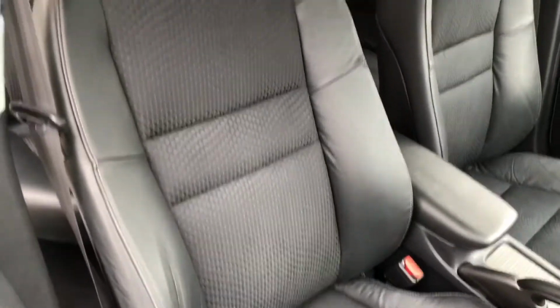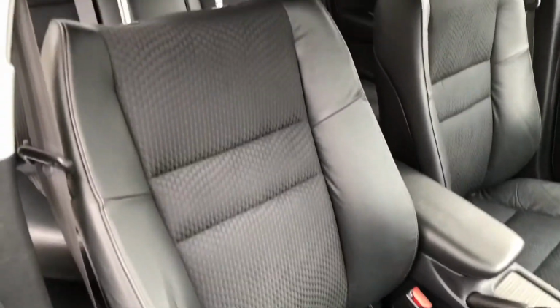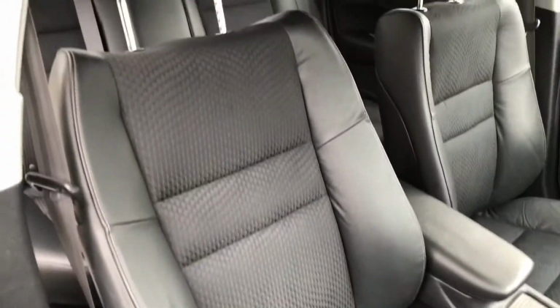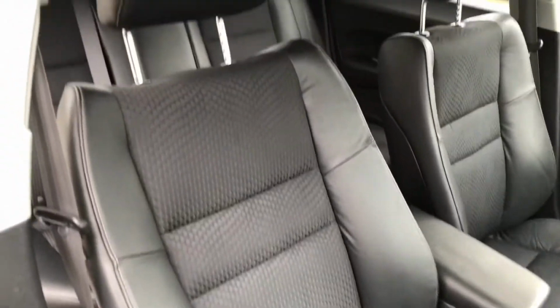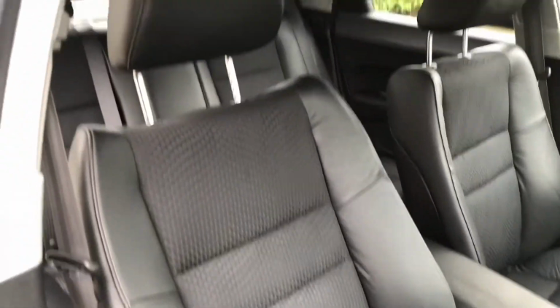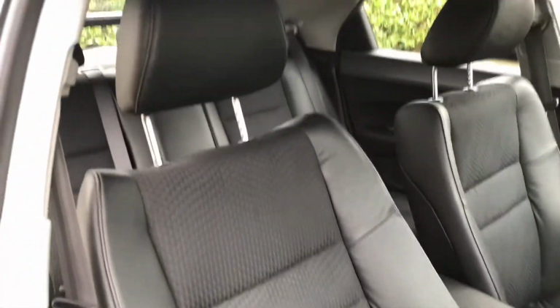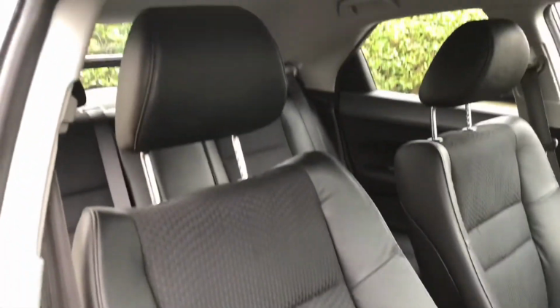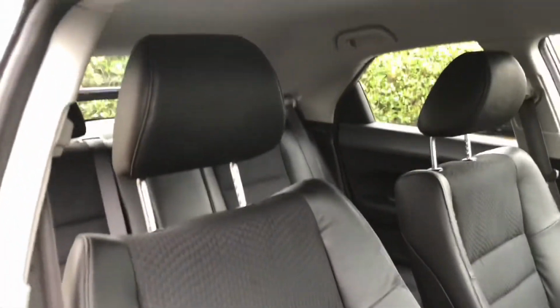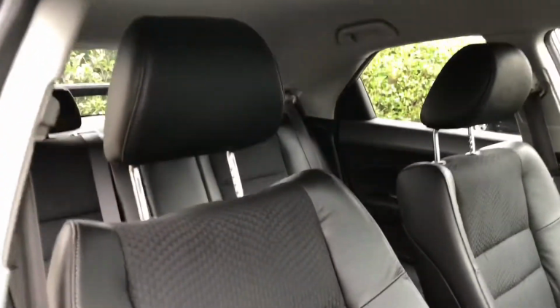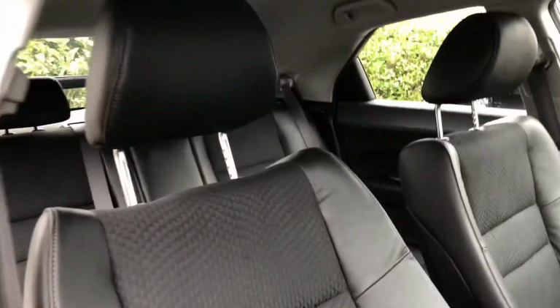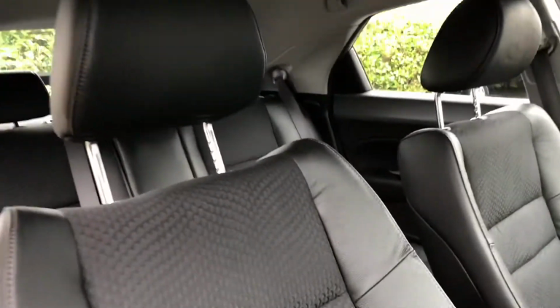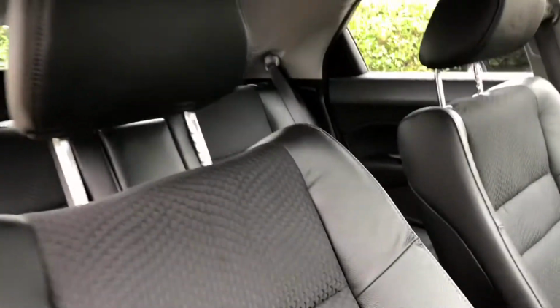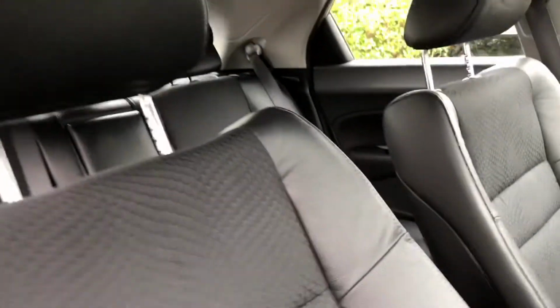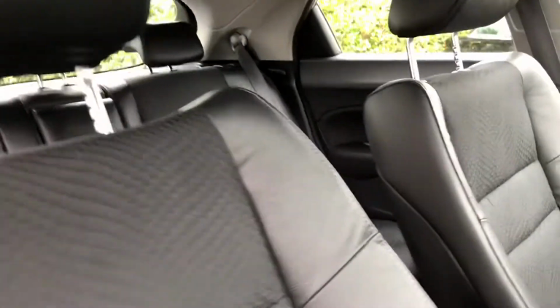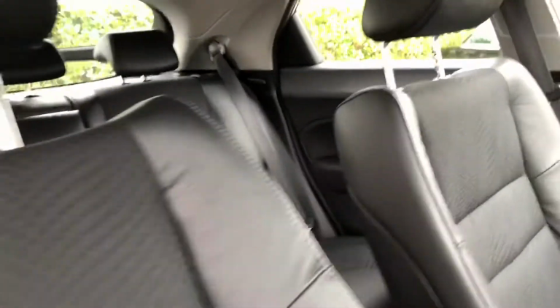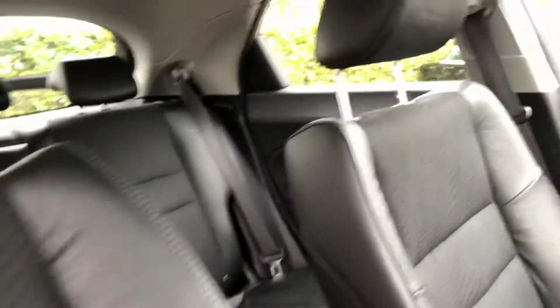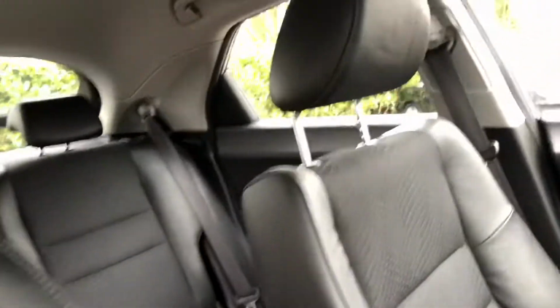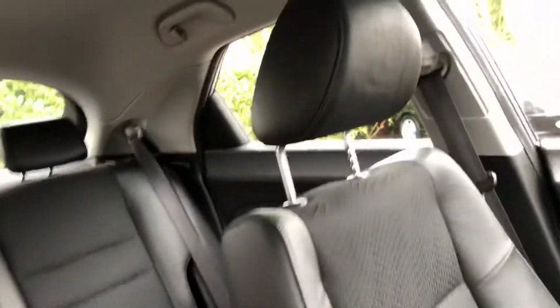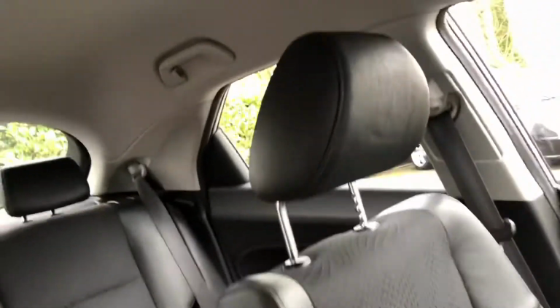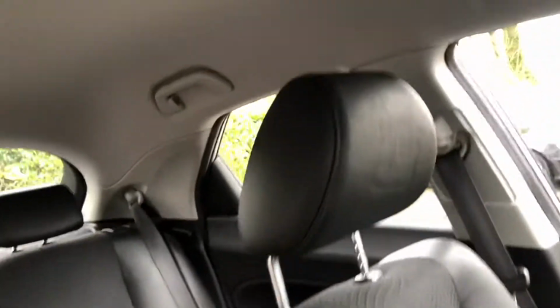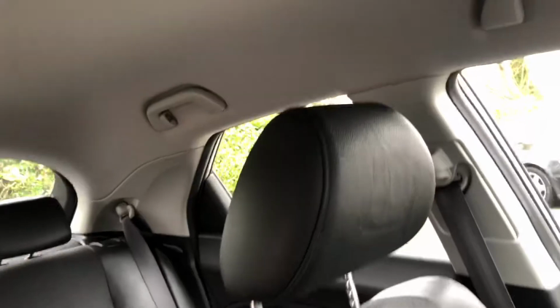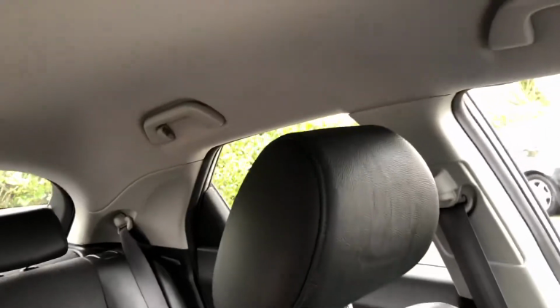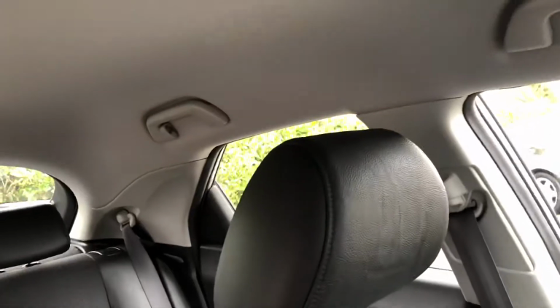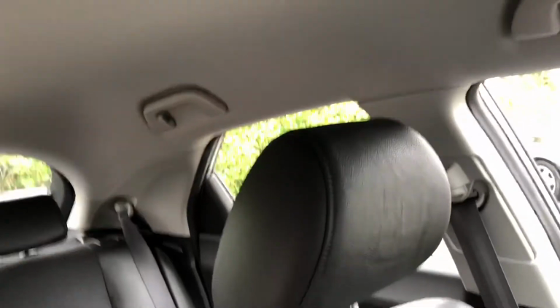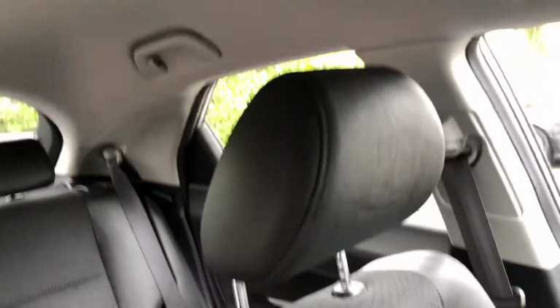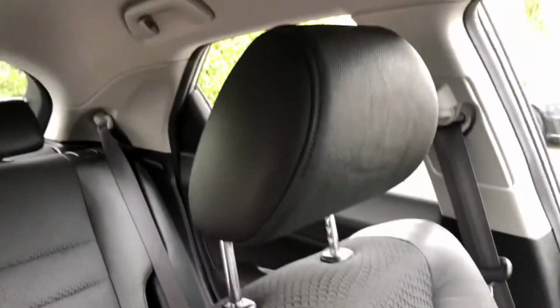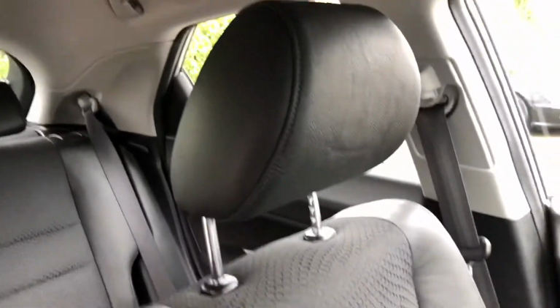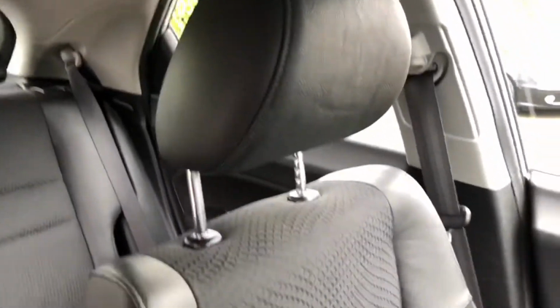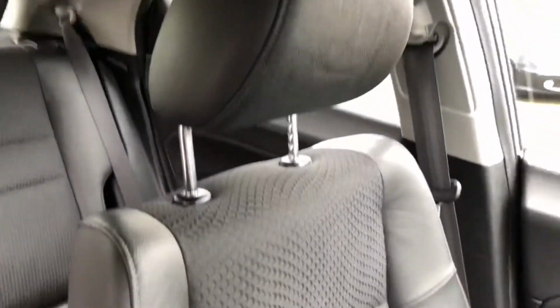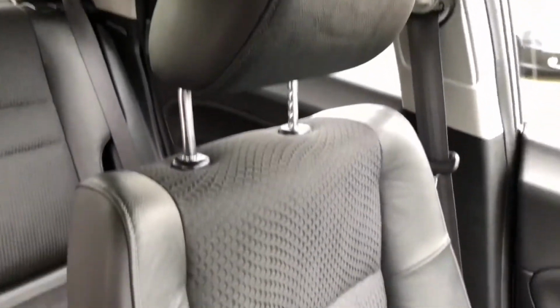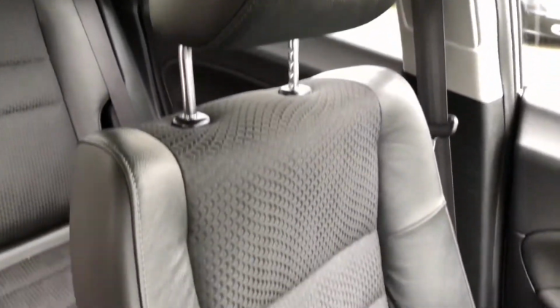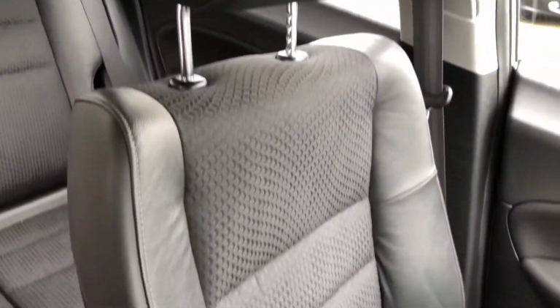As you can see, all the seats are in excellent condition — there are no marks, rips or tears anywhere.